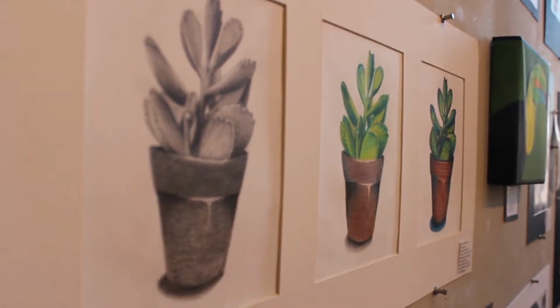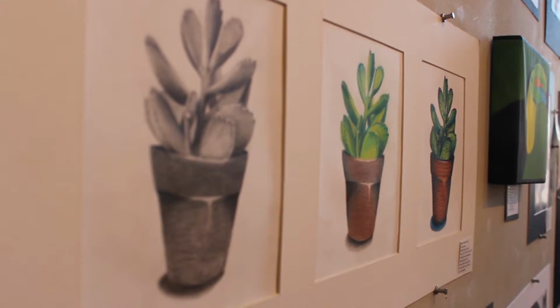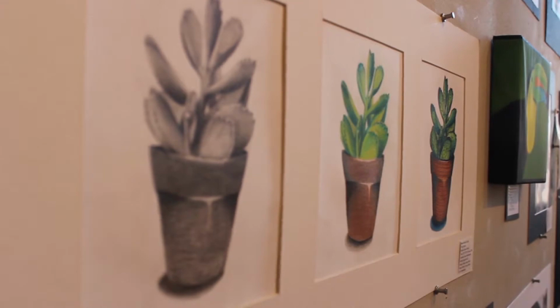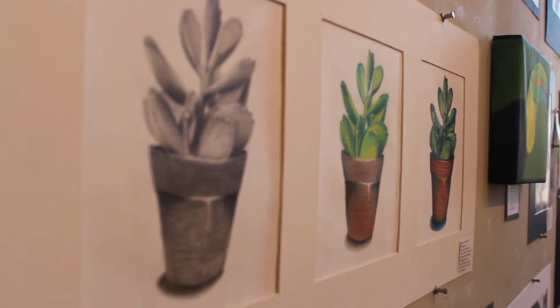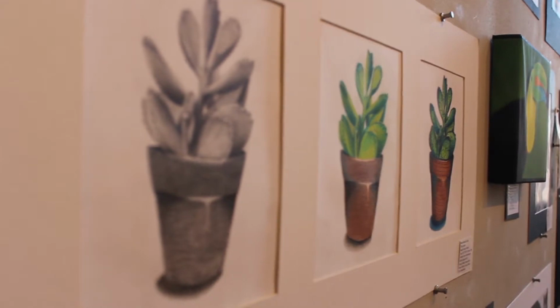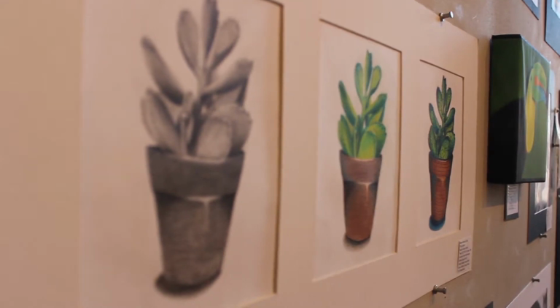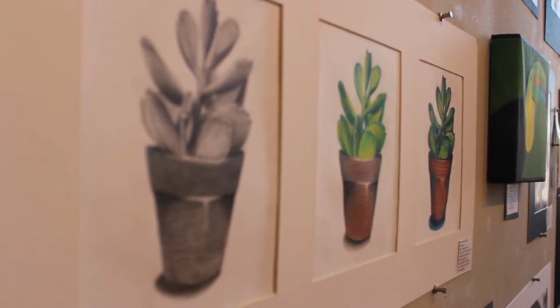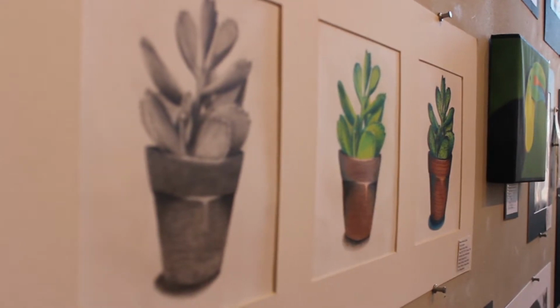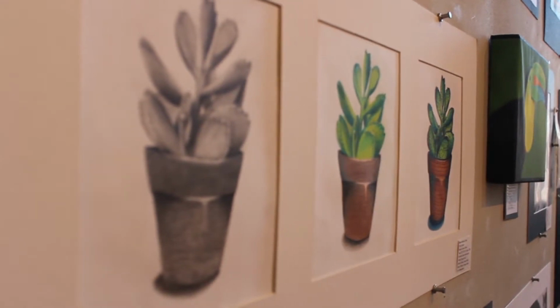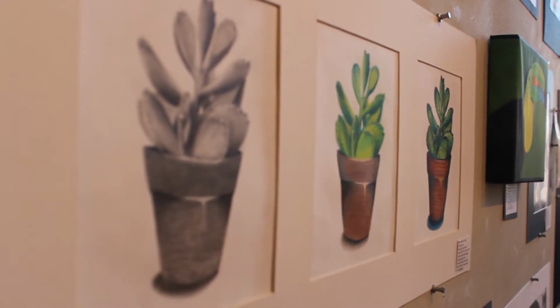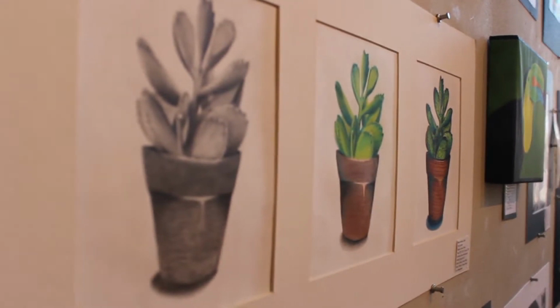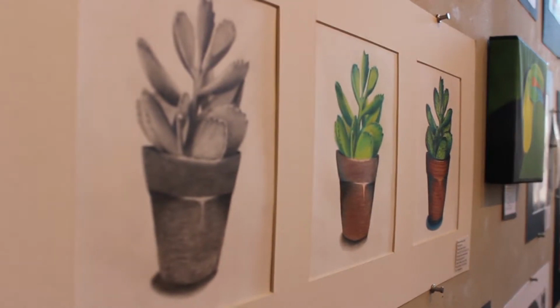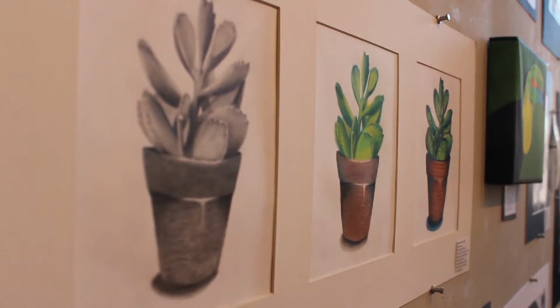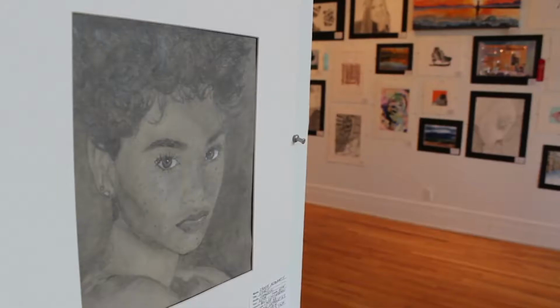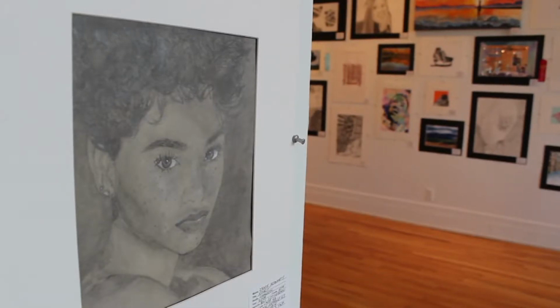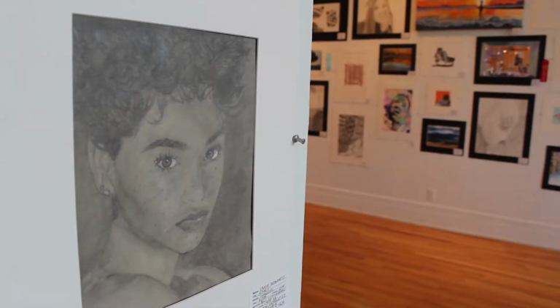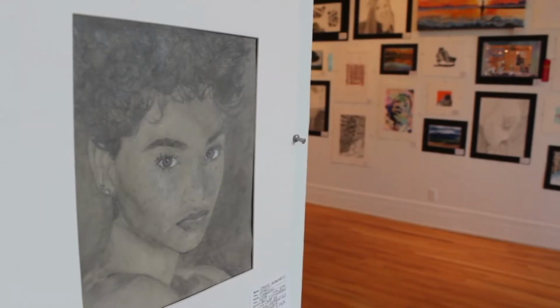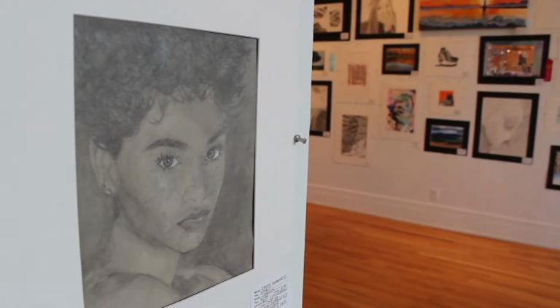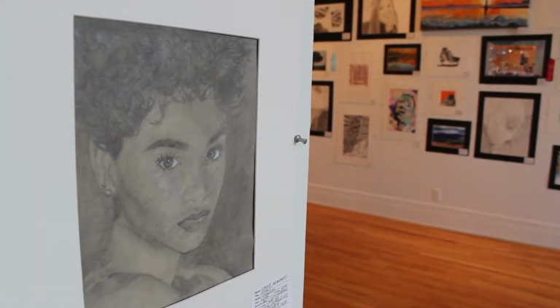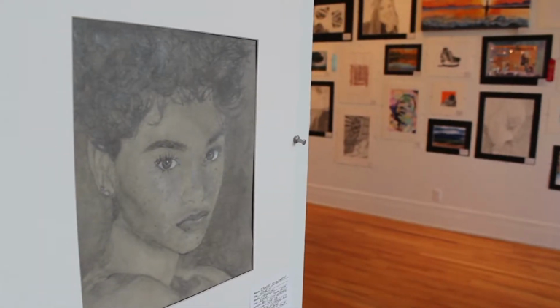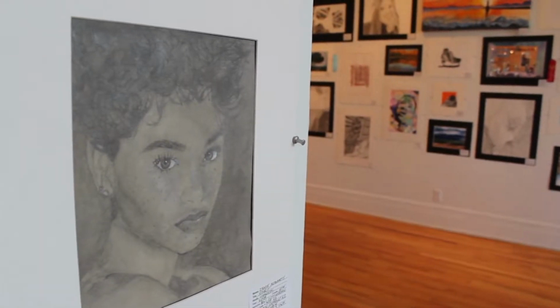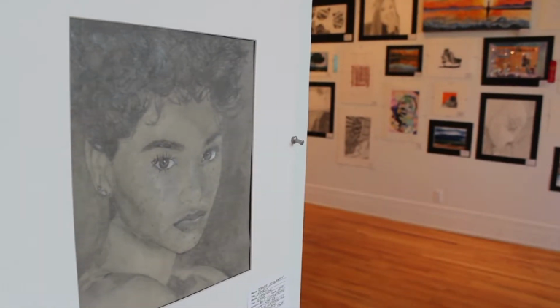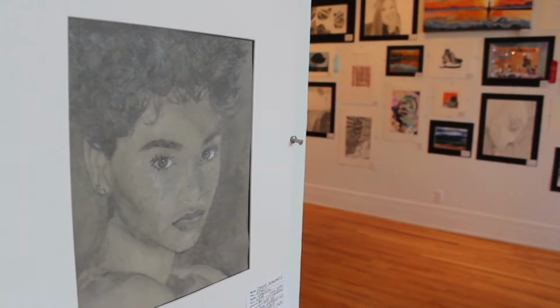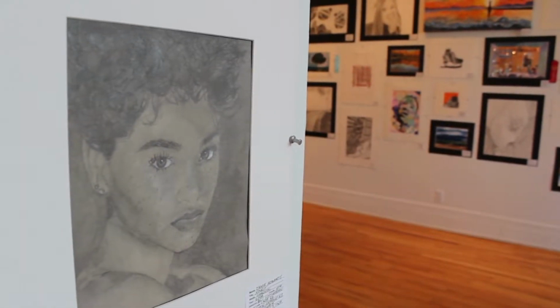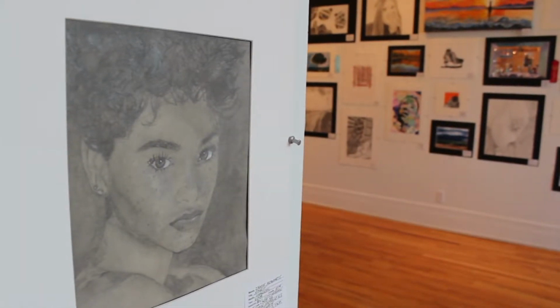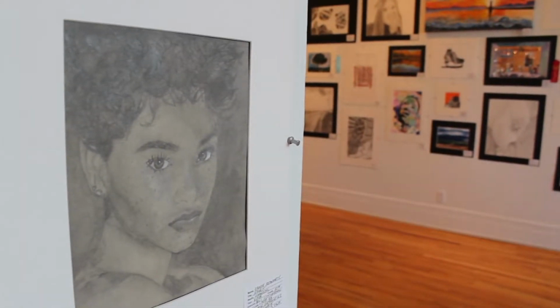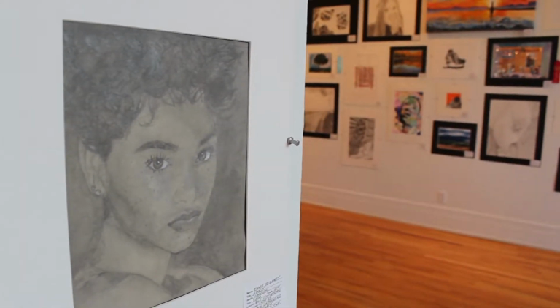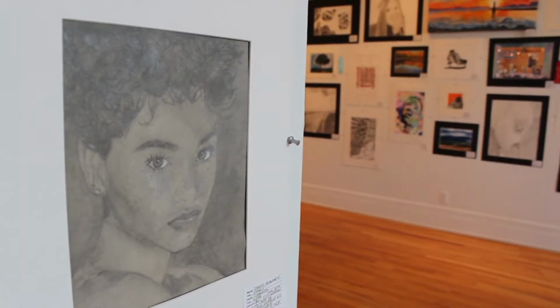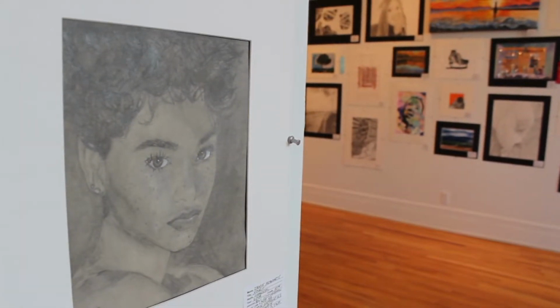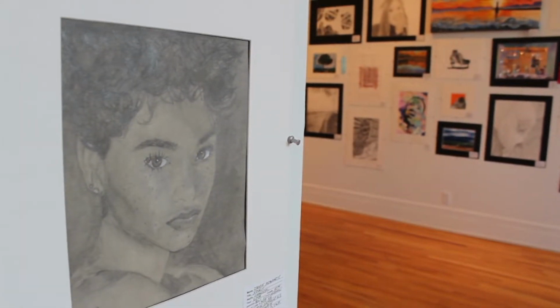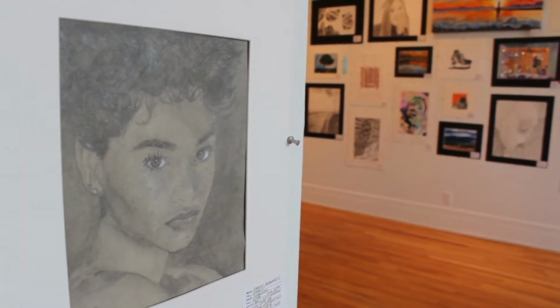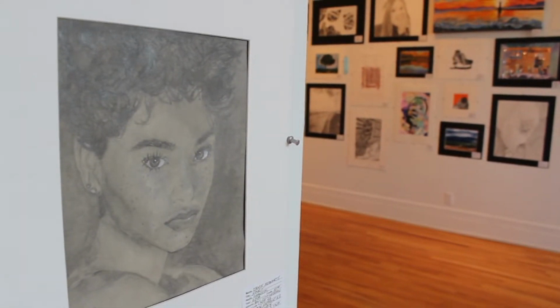At this year's Annual Student Showcase, there are over 300 different art pieces by over 200 students from grades 7 to 12.